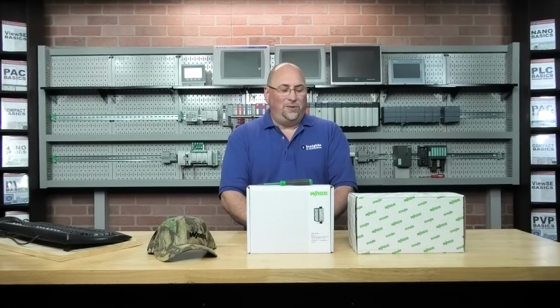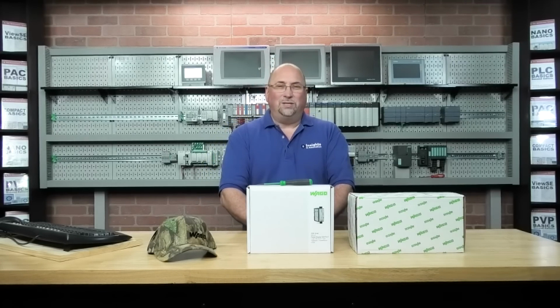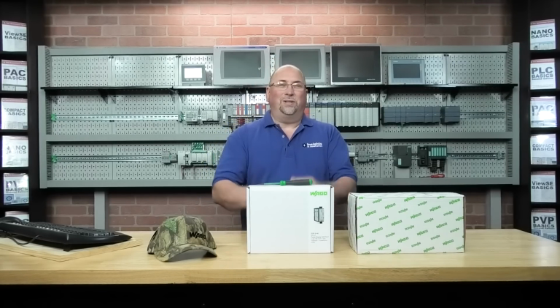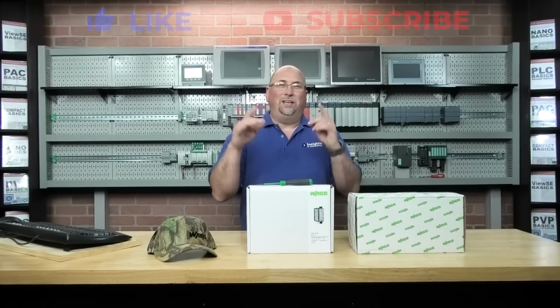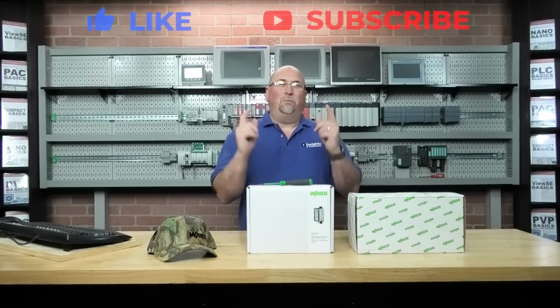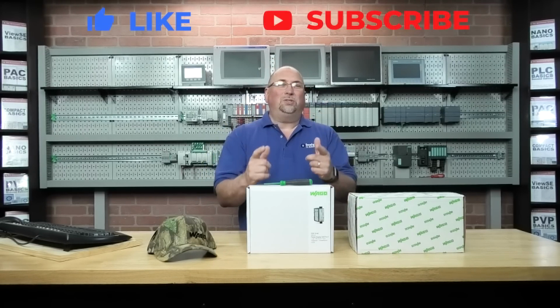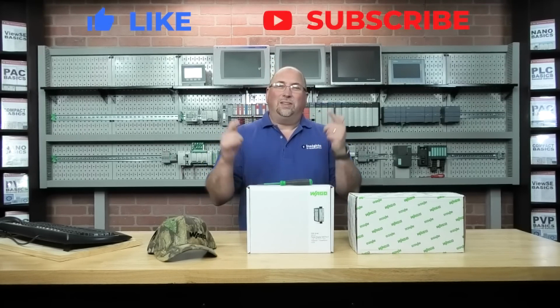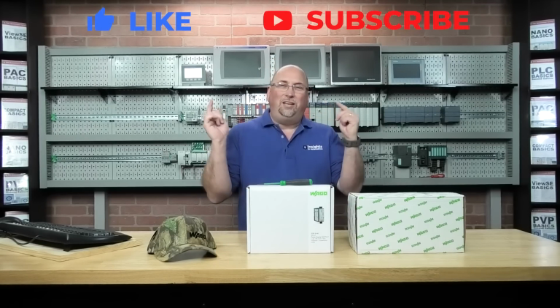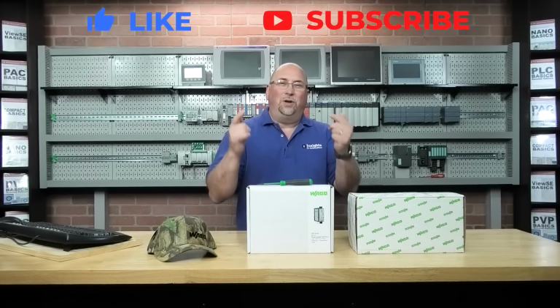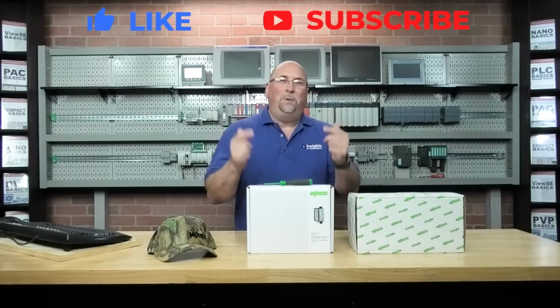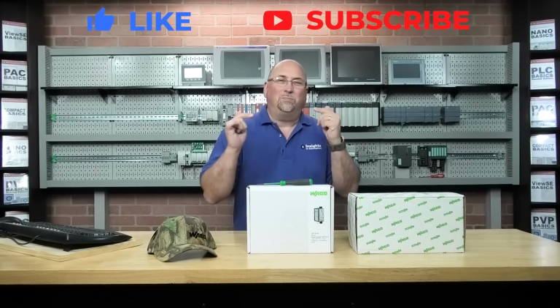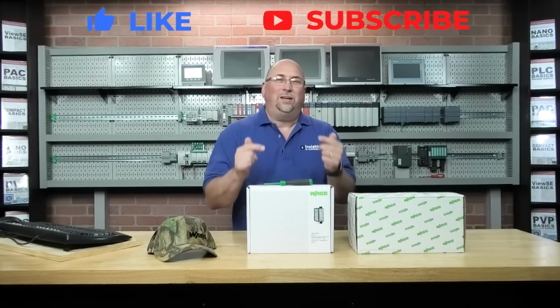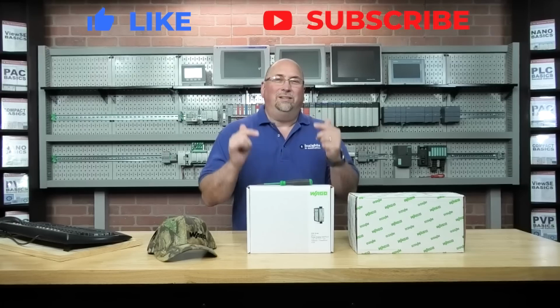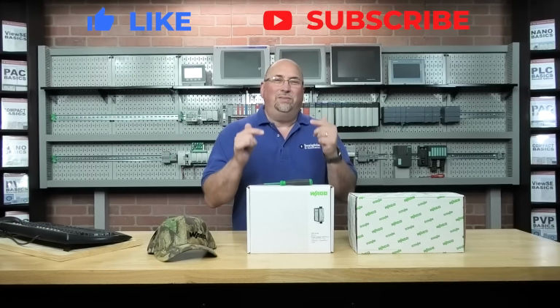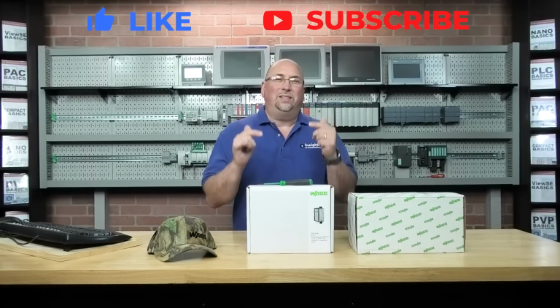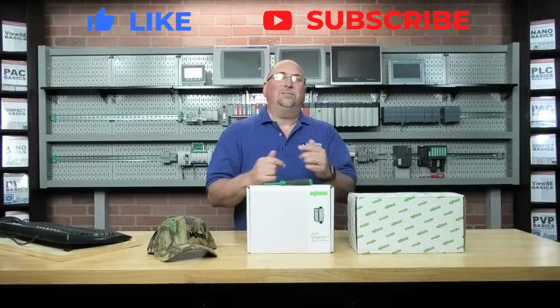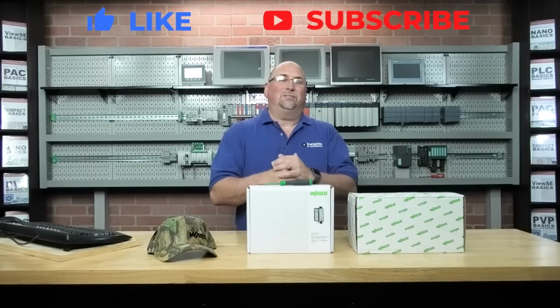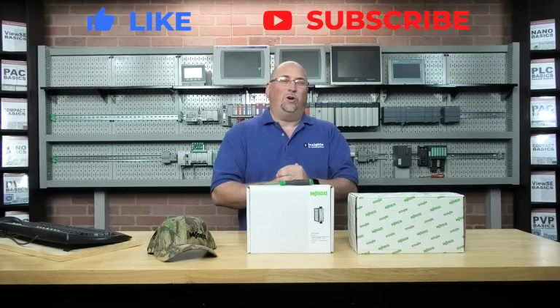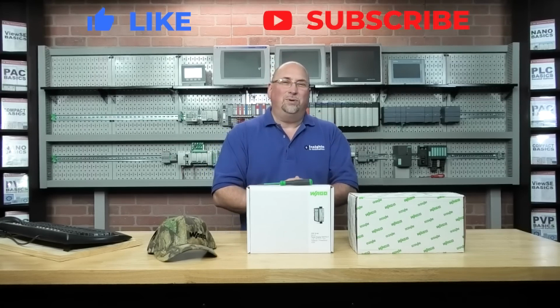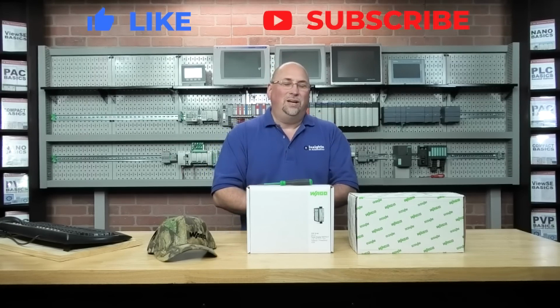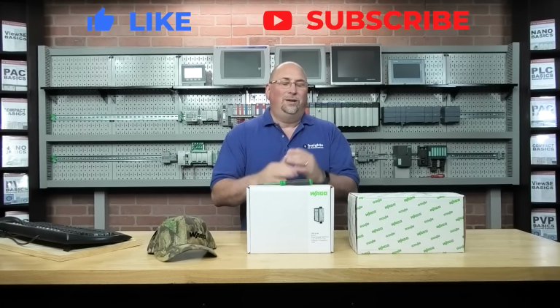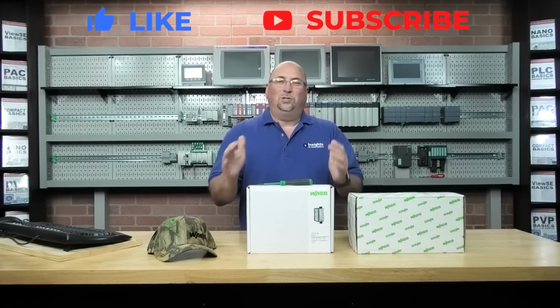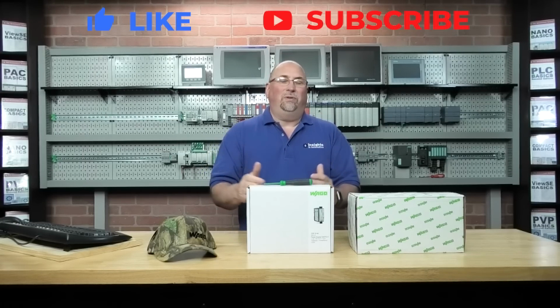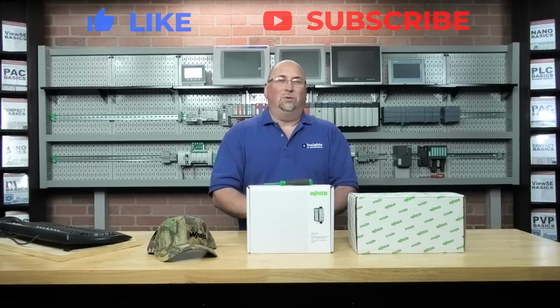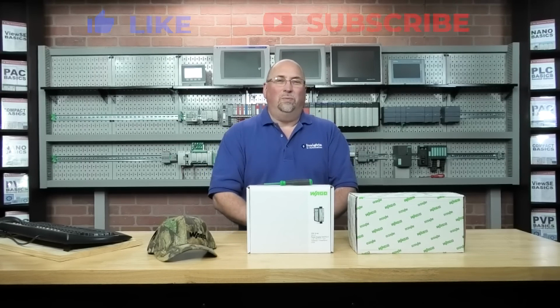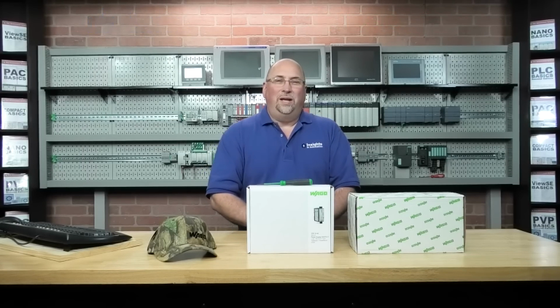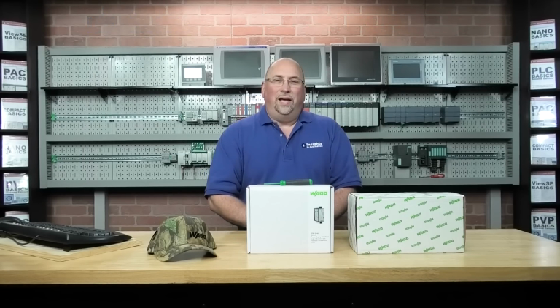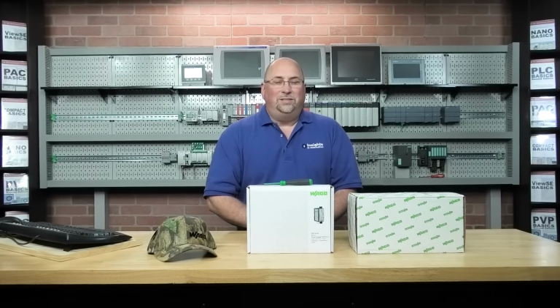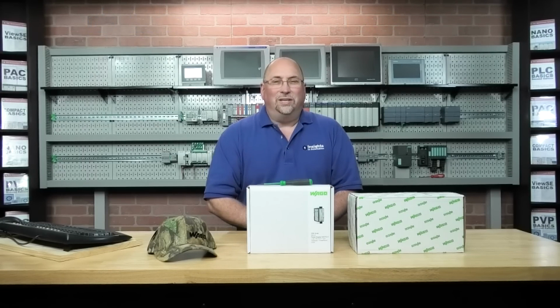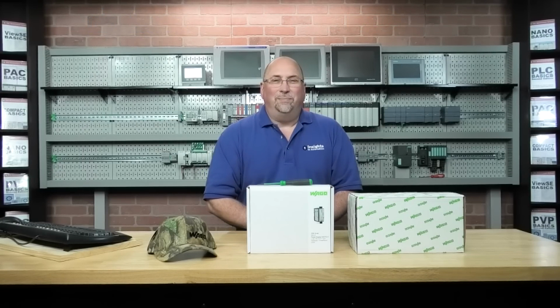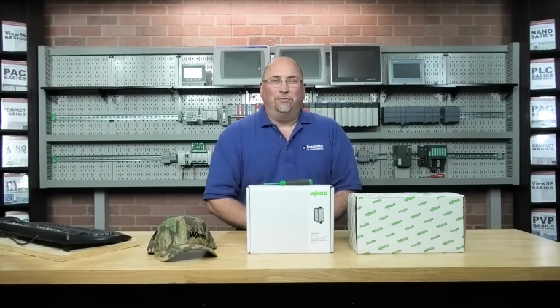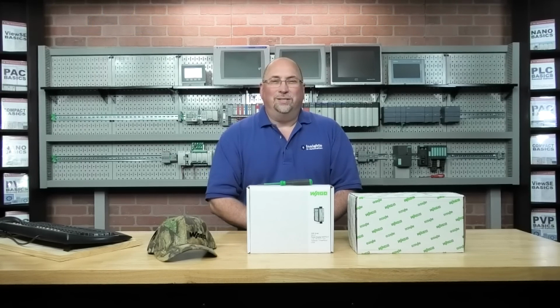With that, I just want to thank you for watching. Thank you for helping us break 11,000 subscribers — so very cool. And until next time, my friends, peace.